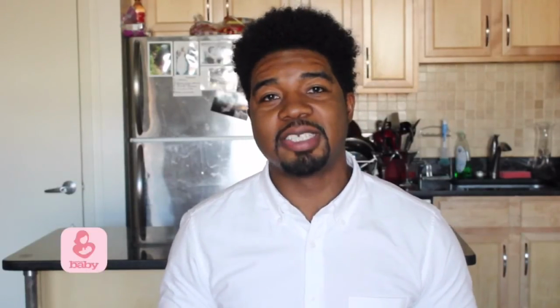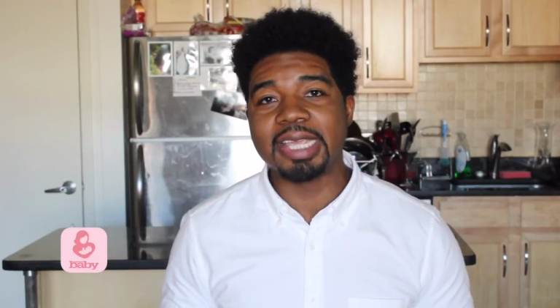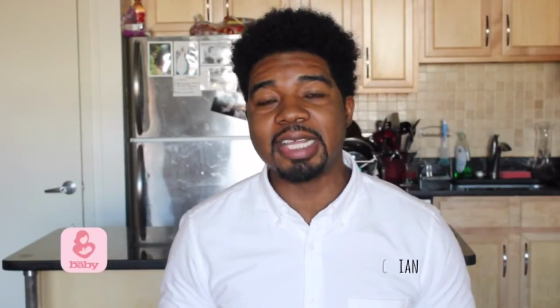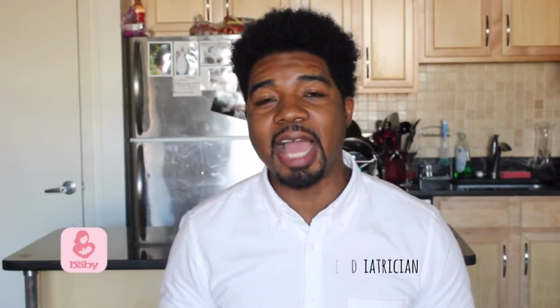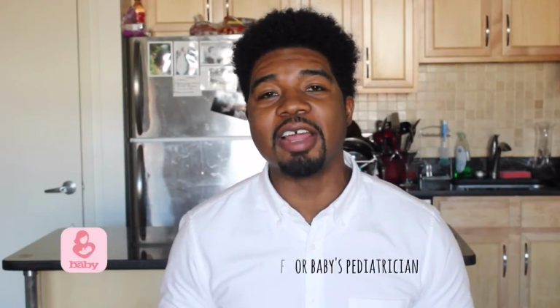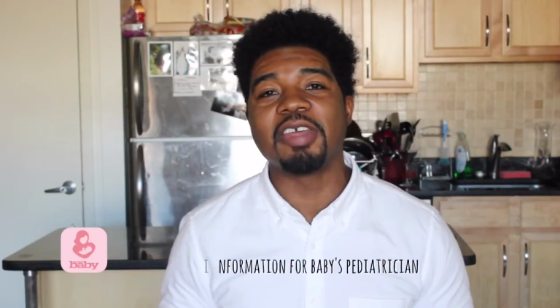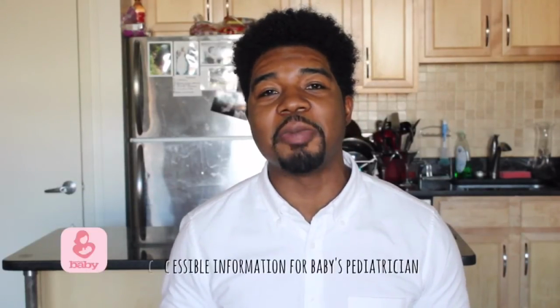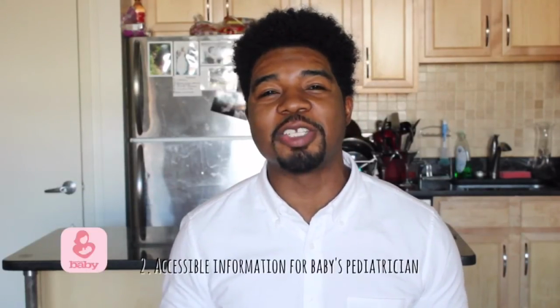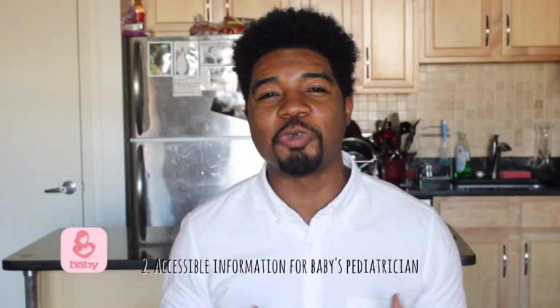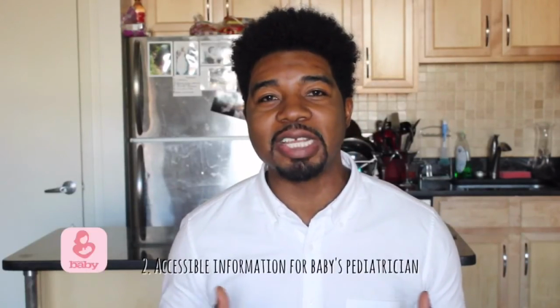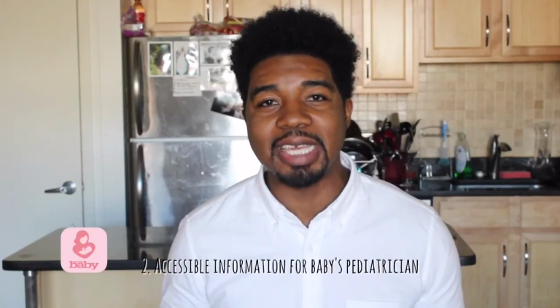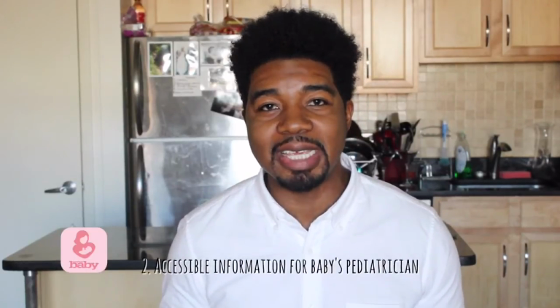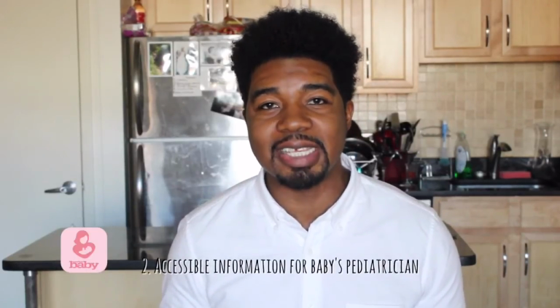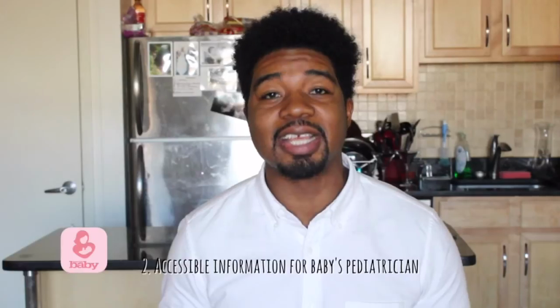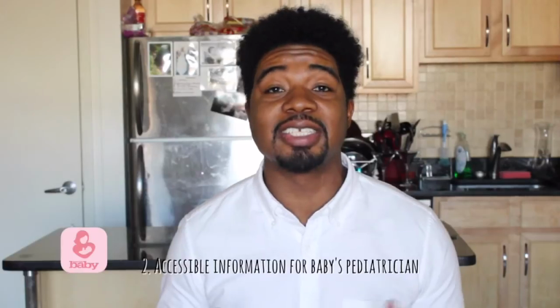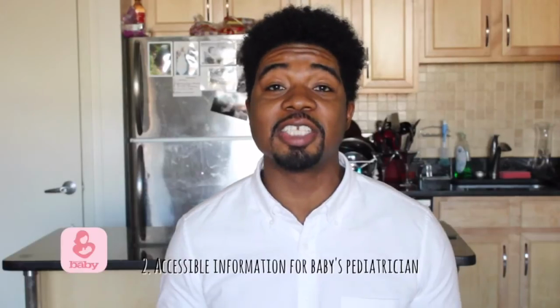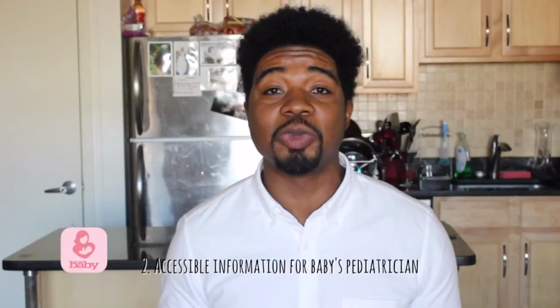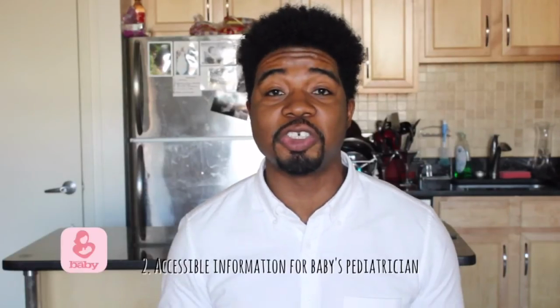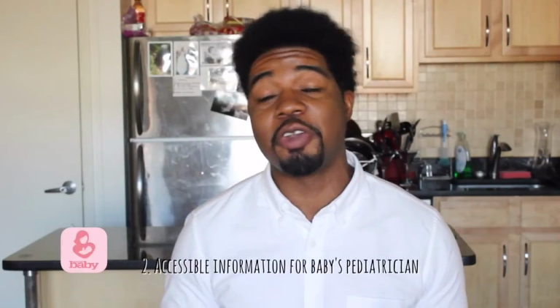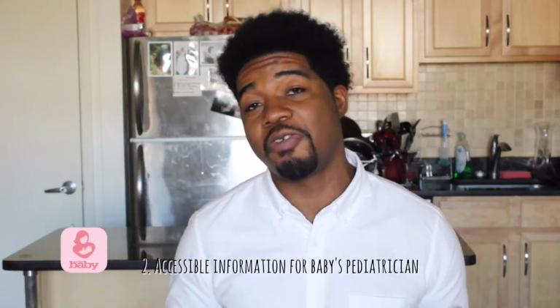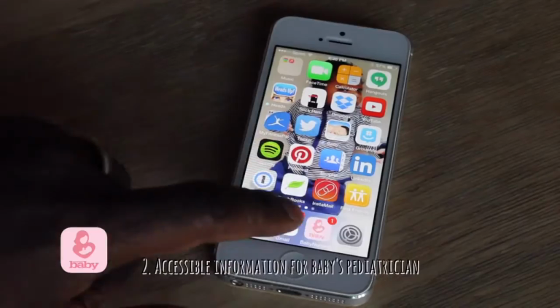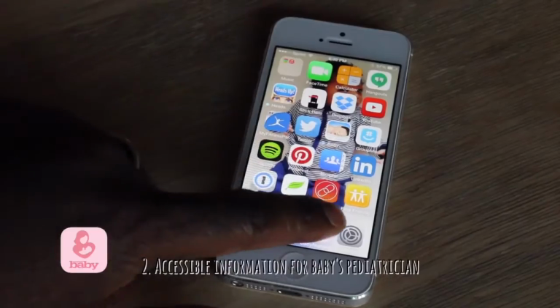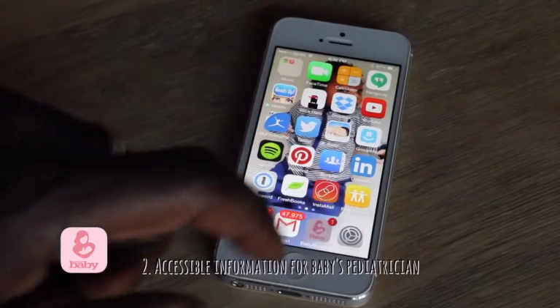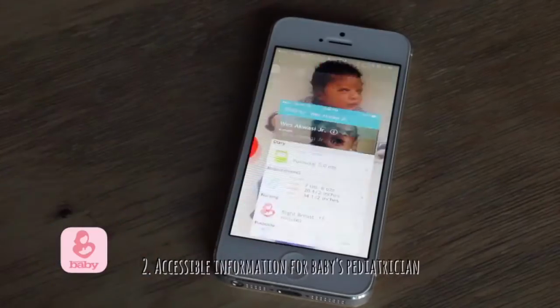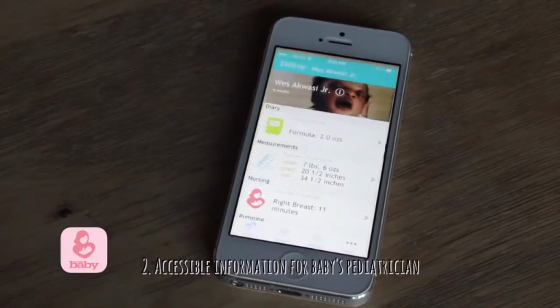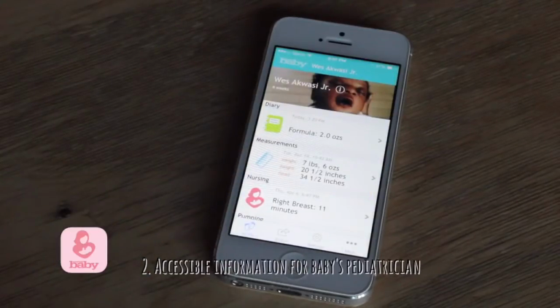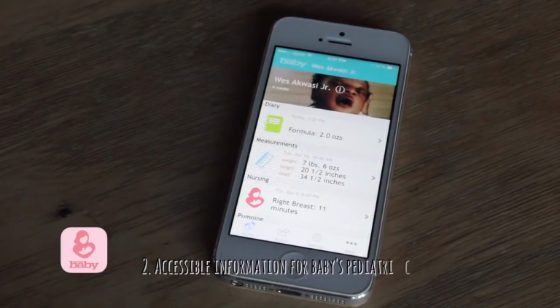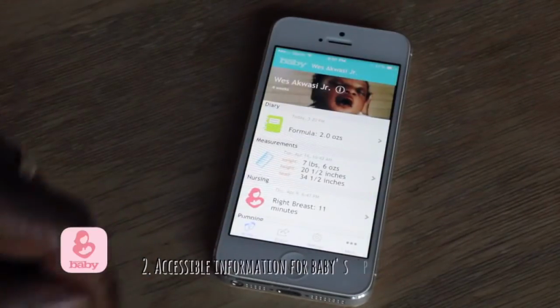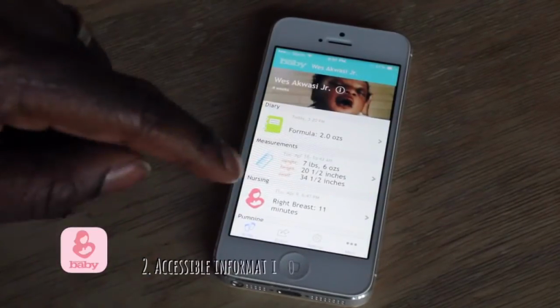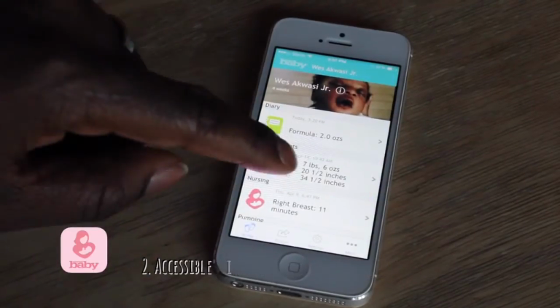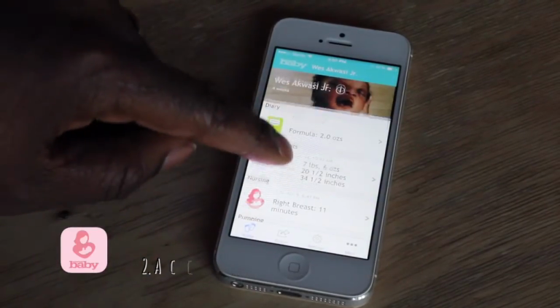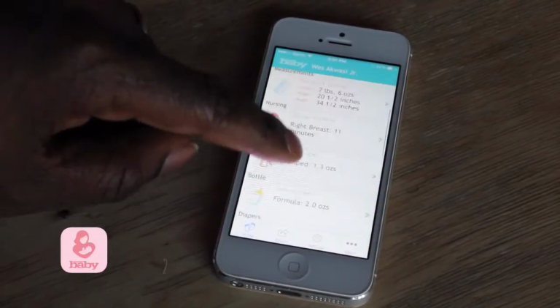Secondly, I love that it makes it really easy and accessible to share information with your pediatrician.